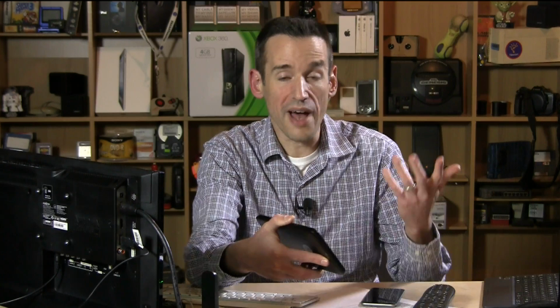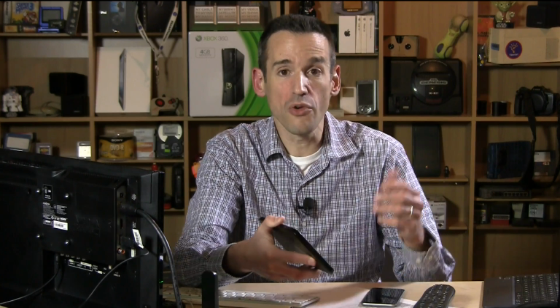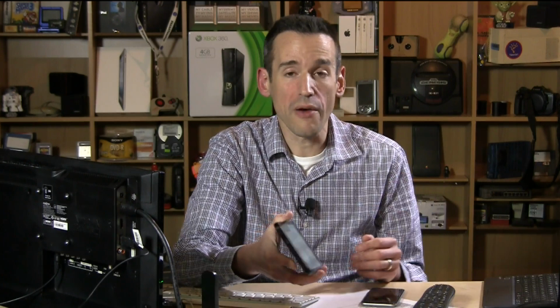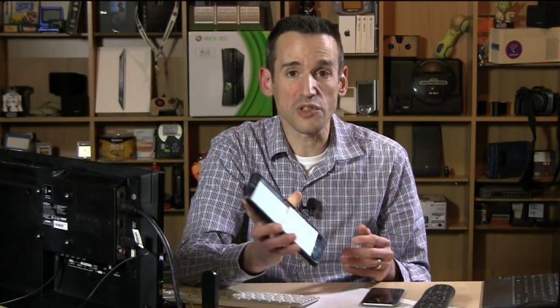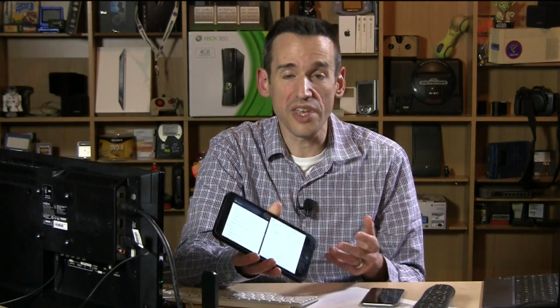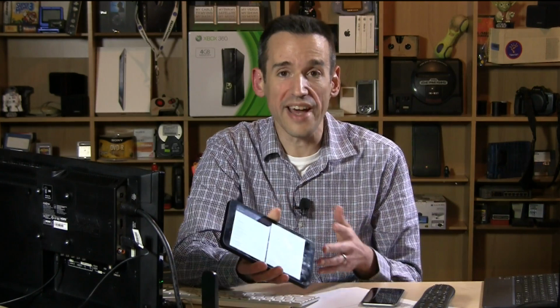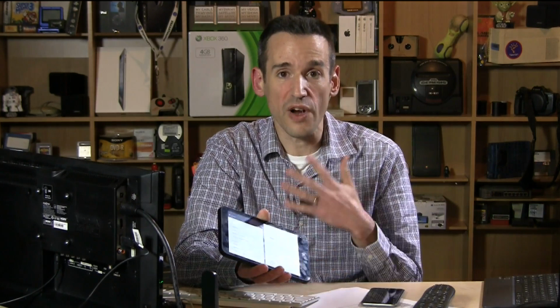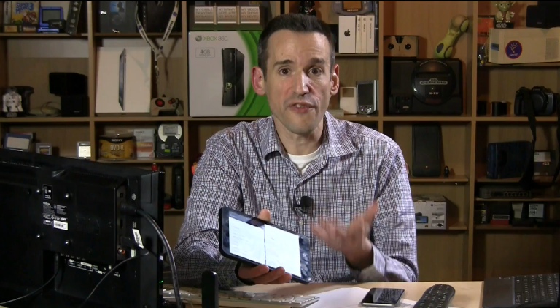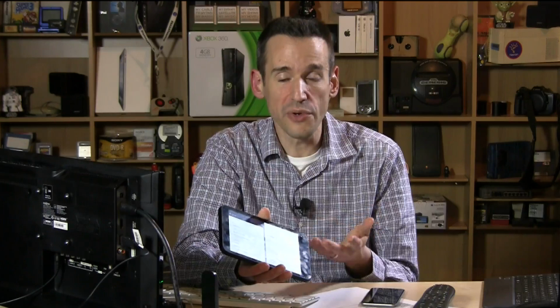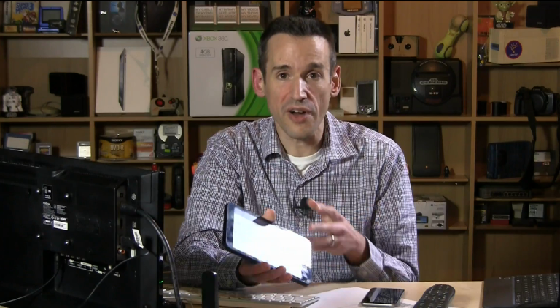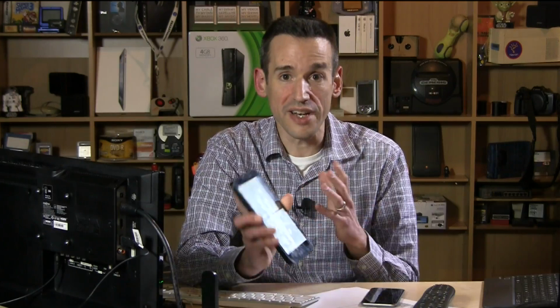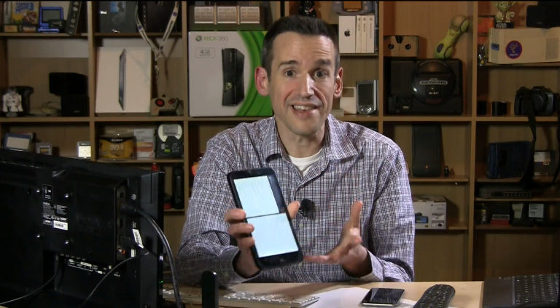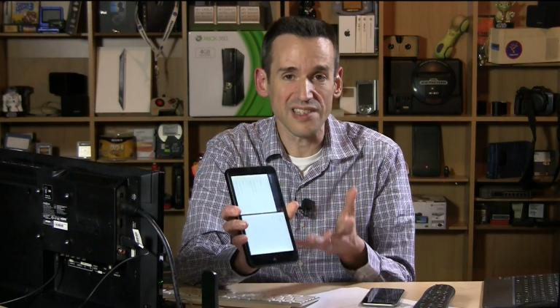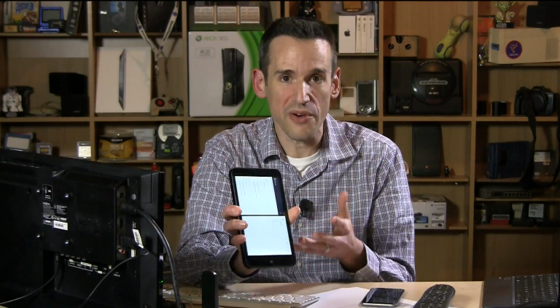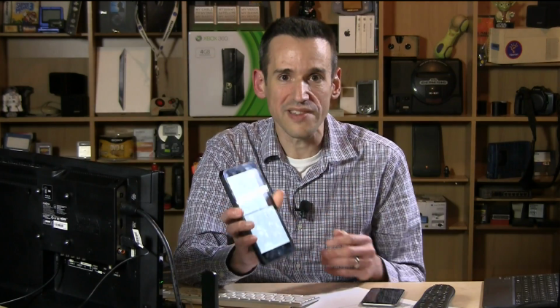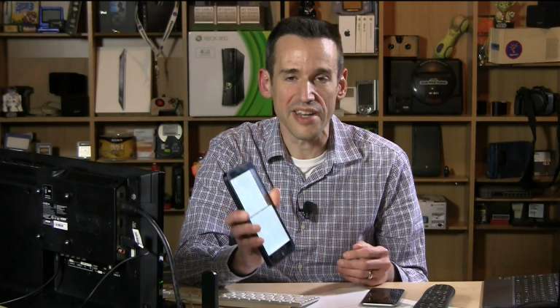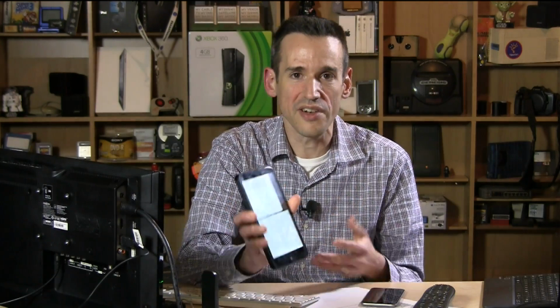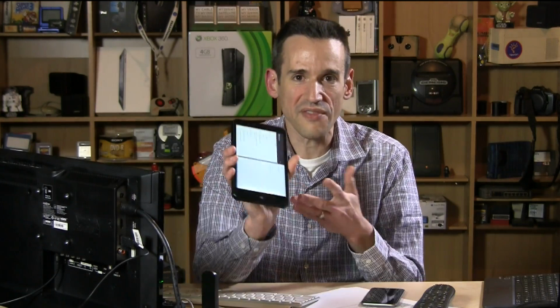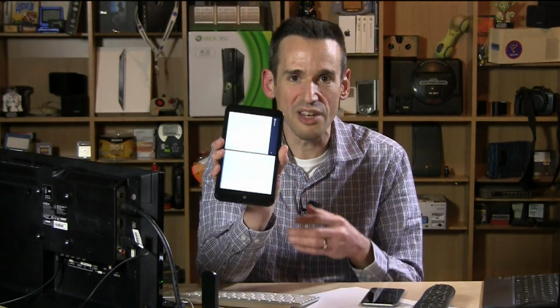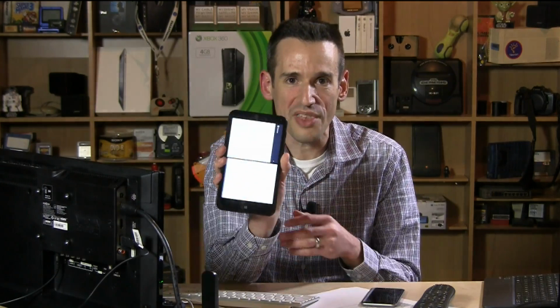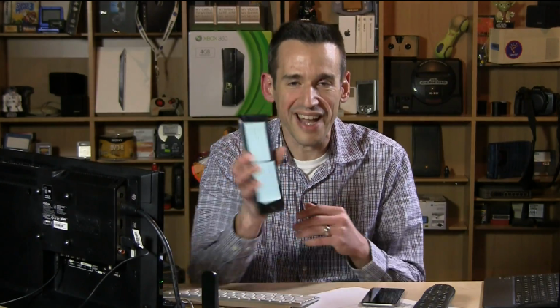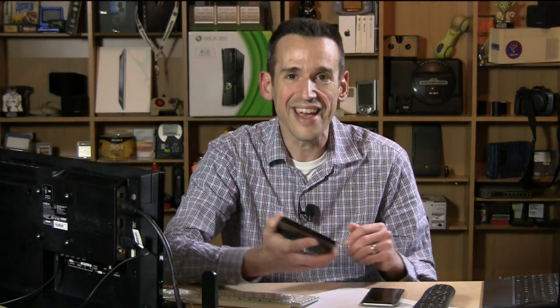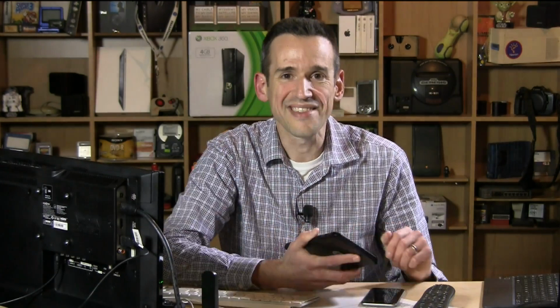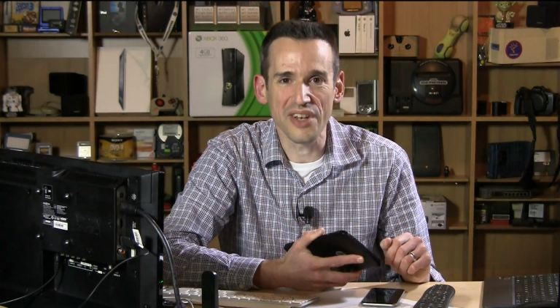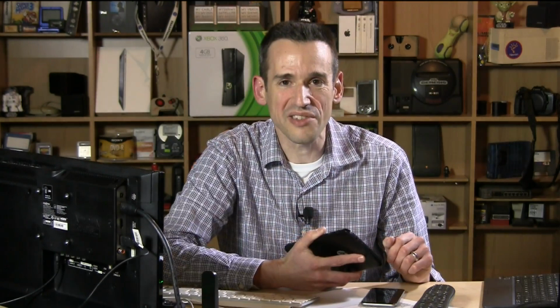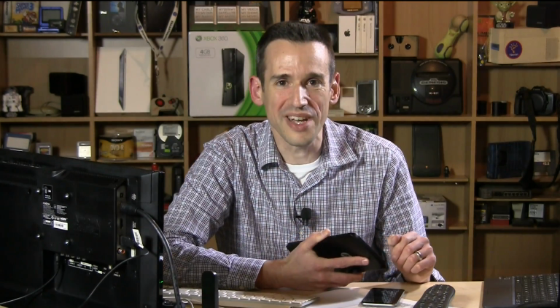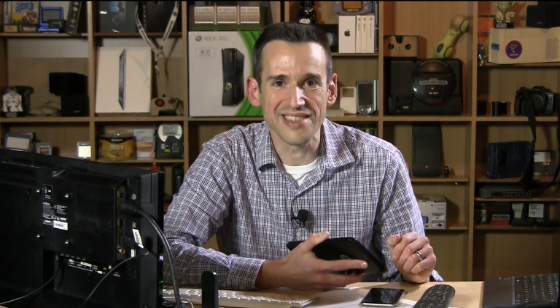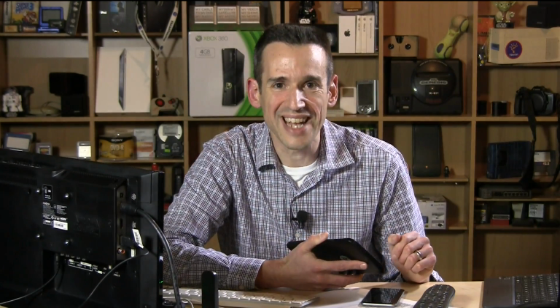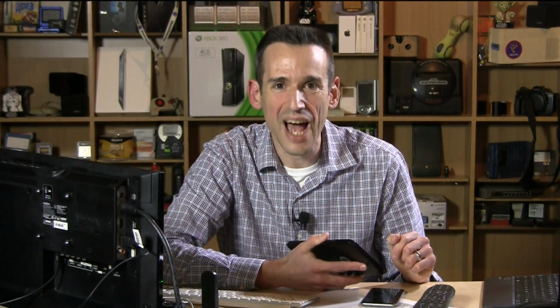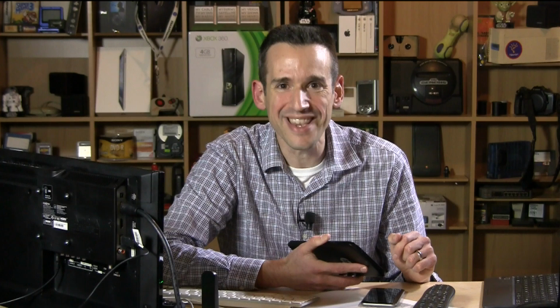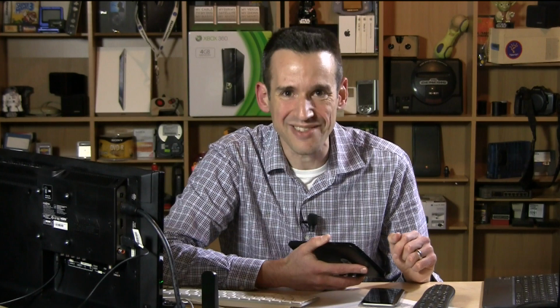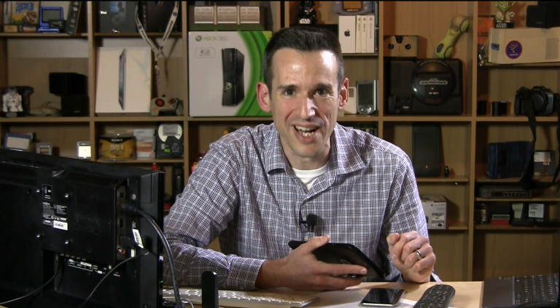The modern UI works really nicely — very fluid, very nice experience on here. You just have to deal with a tiny 7-inch screen. This is Lon Seidman, thanks for watching.